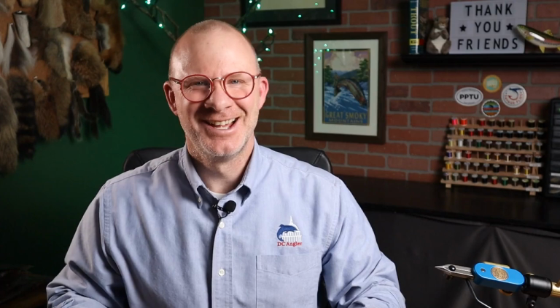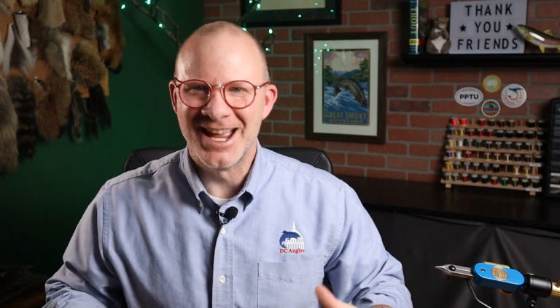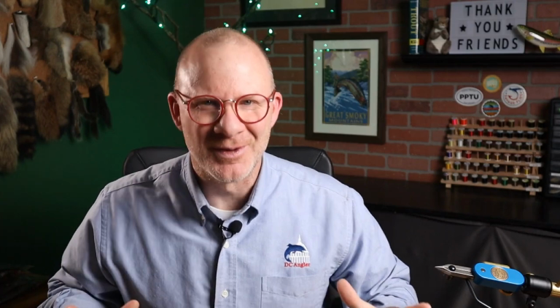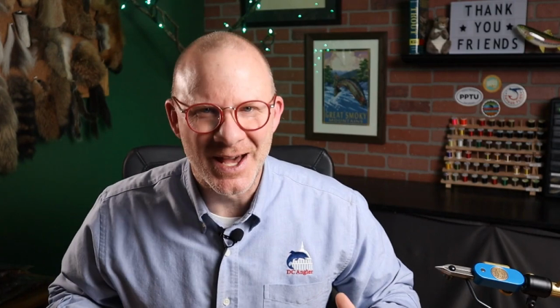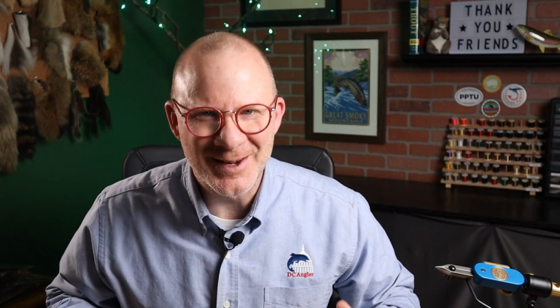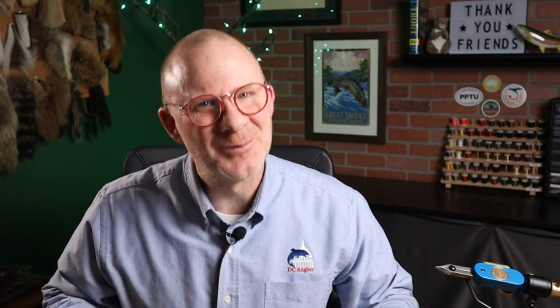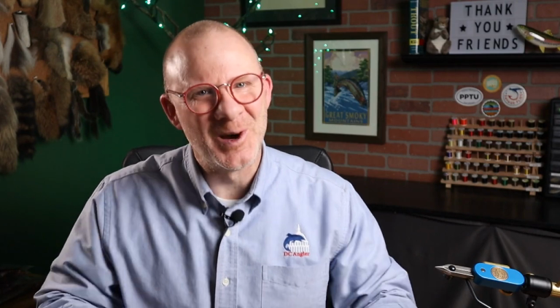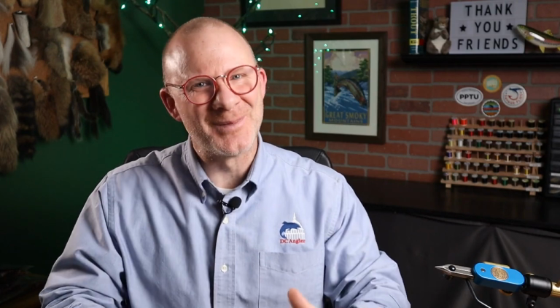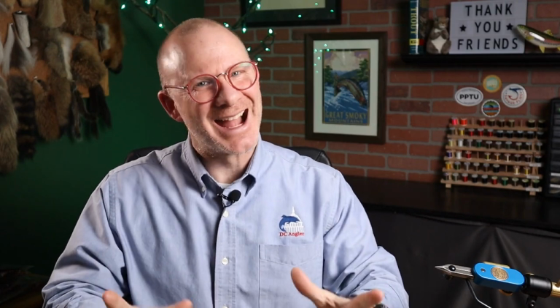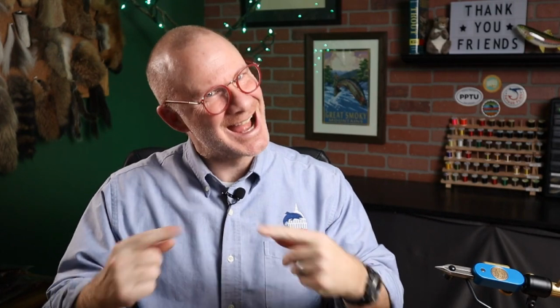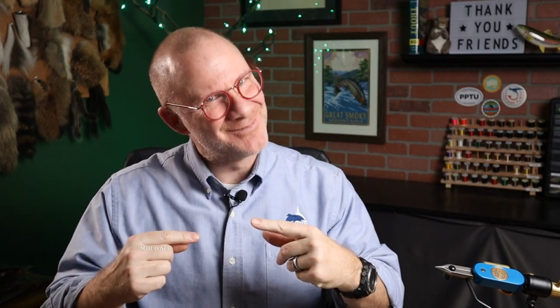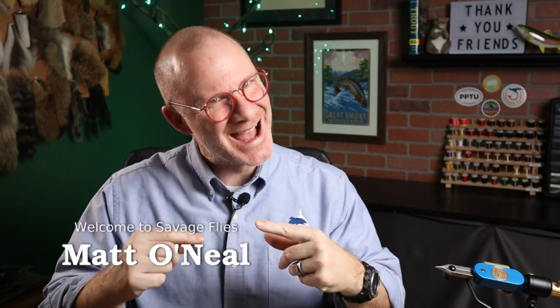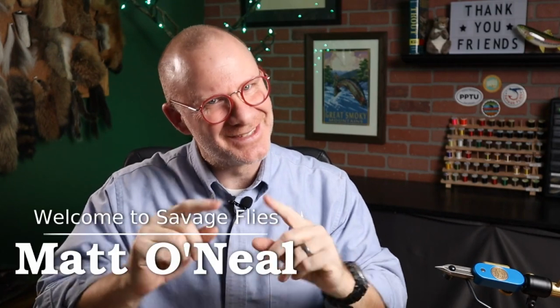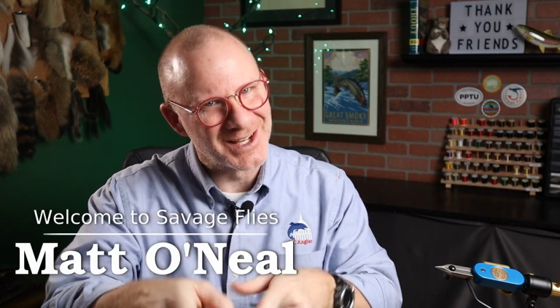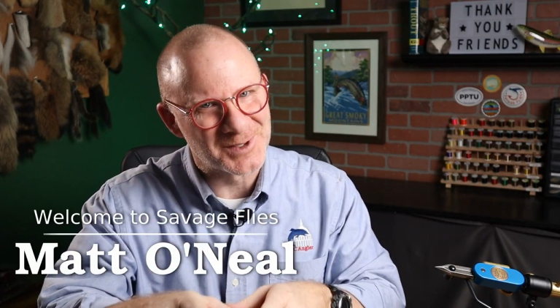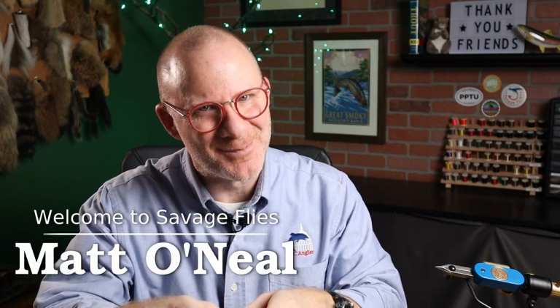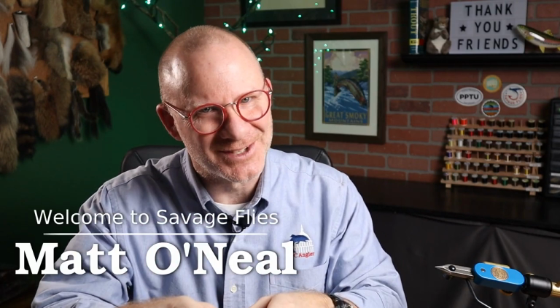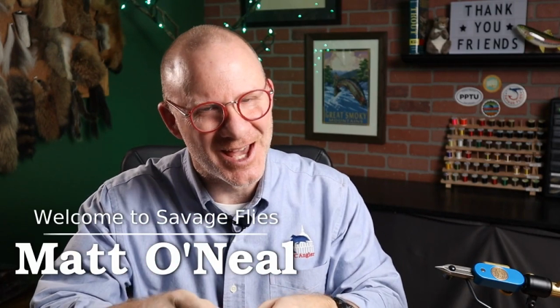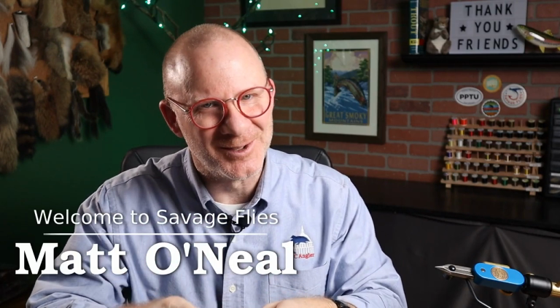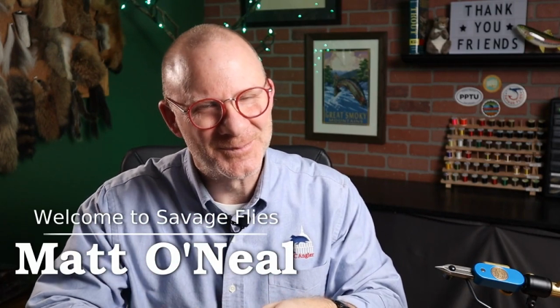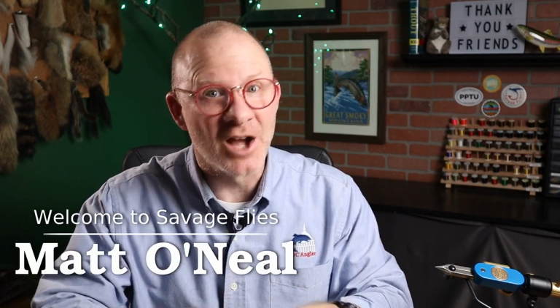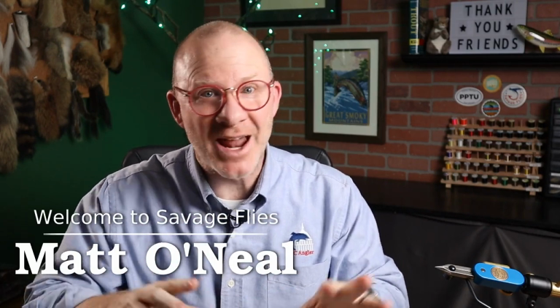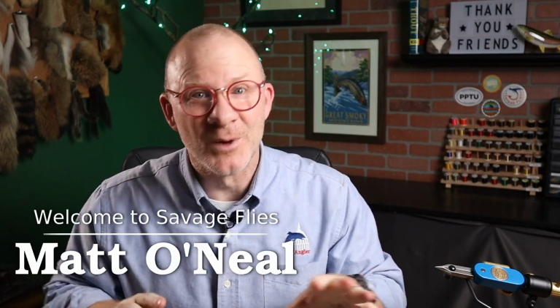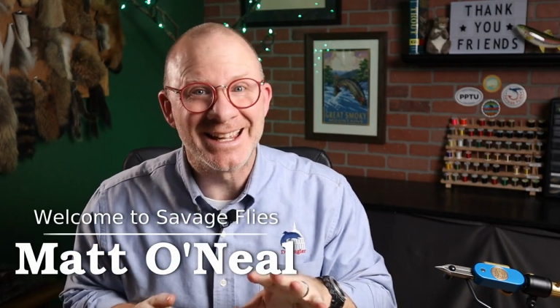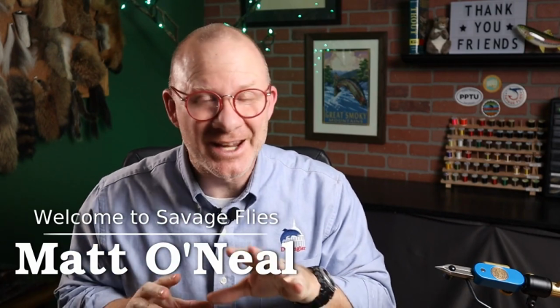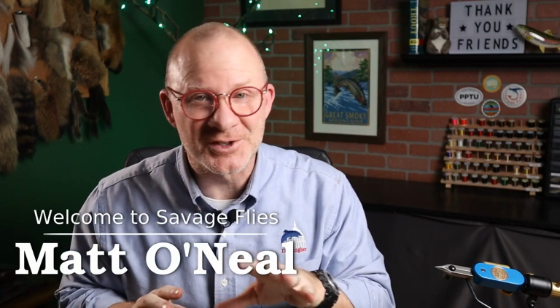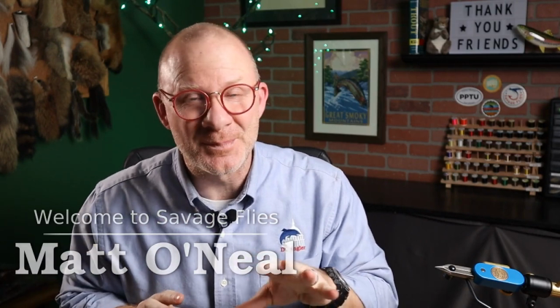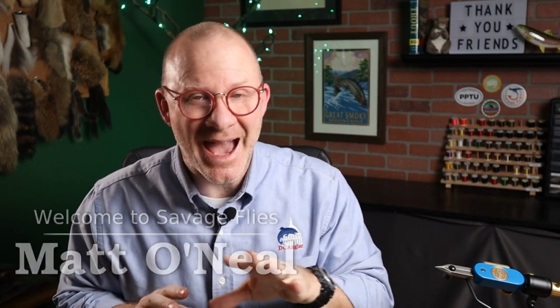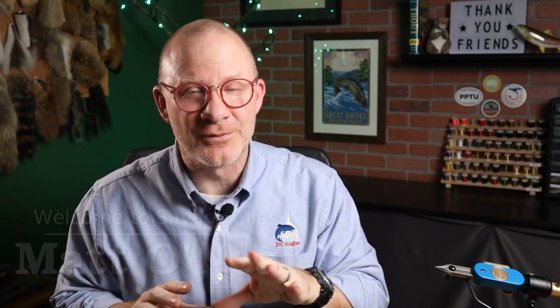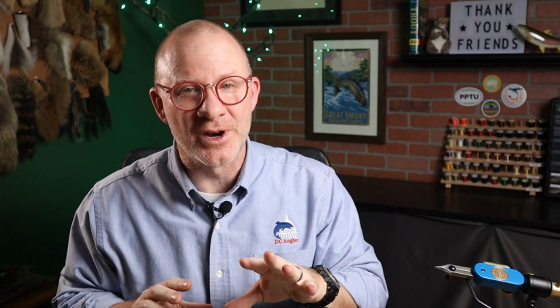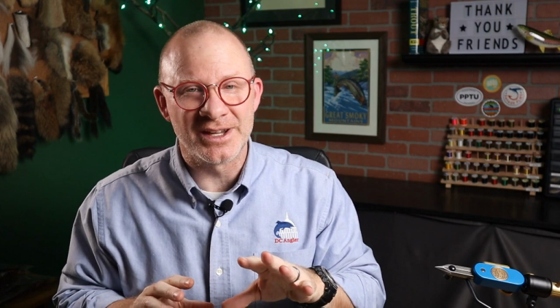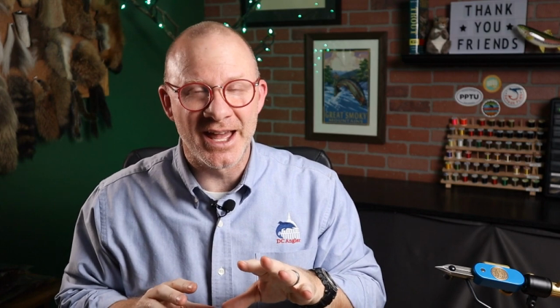Hey everybody, welcome back. I'm Matt. Thanks for stopping by the channel. I've got a really interesting pattern for you today.